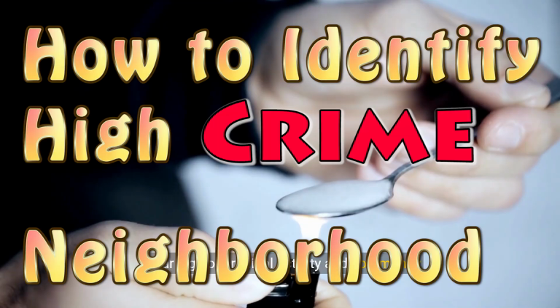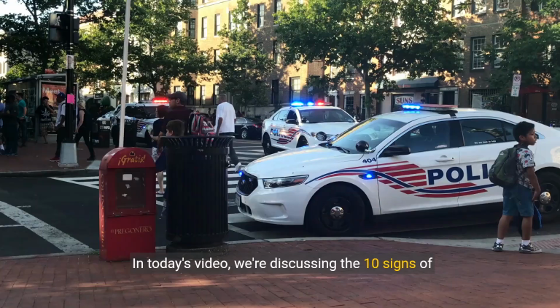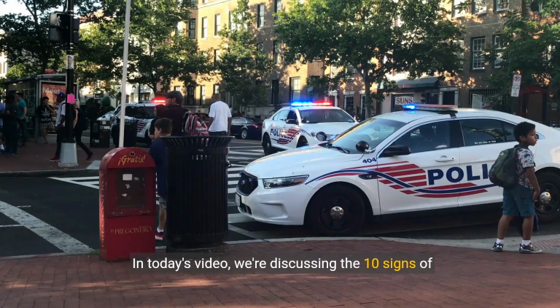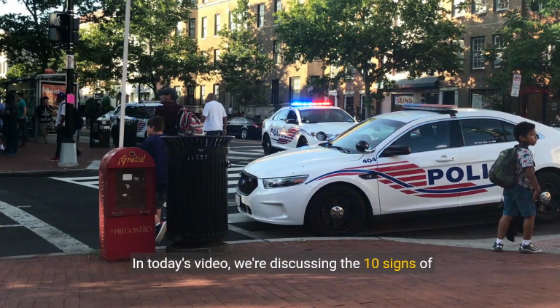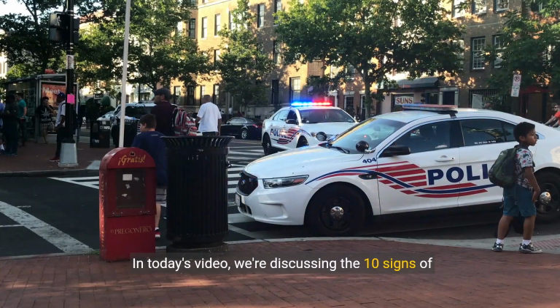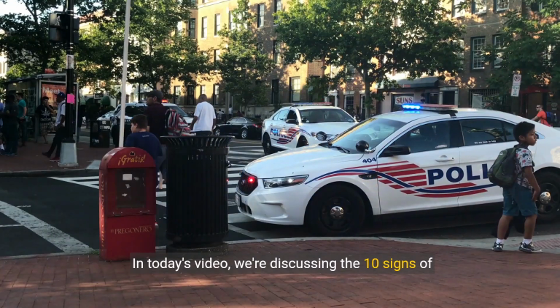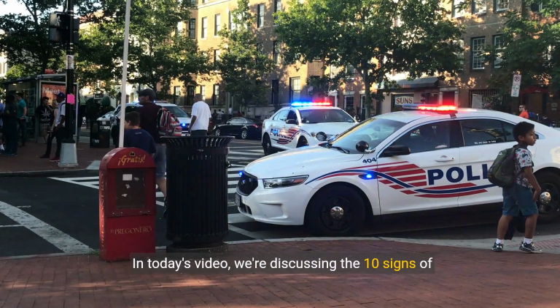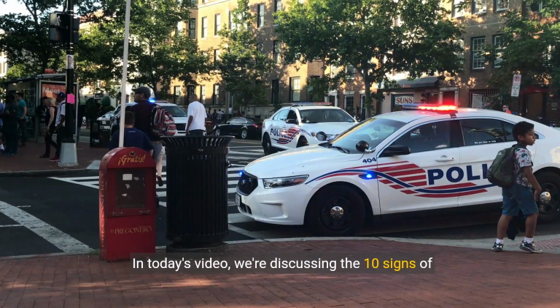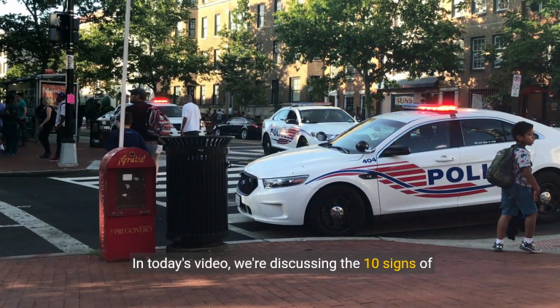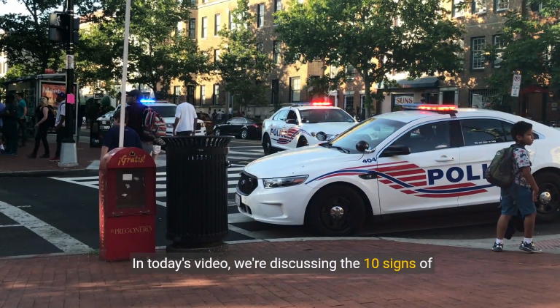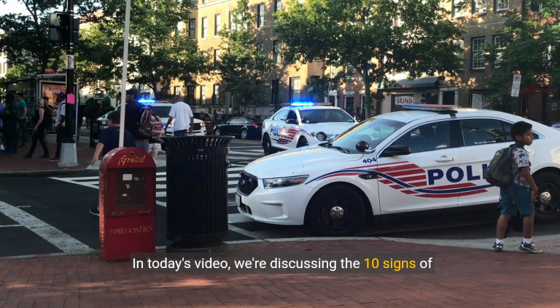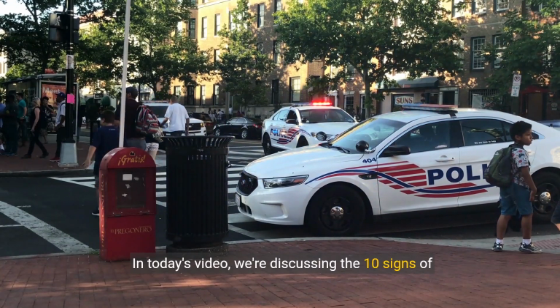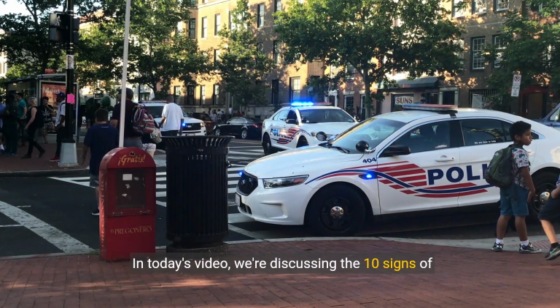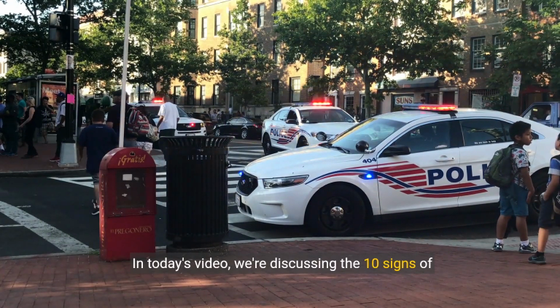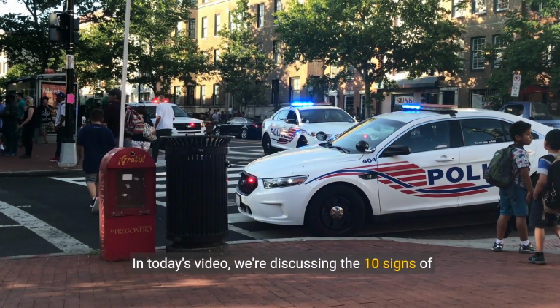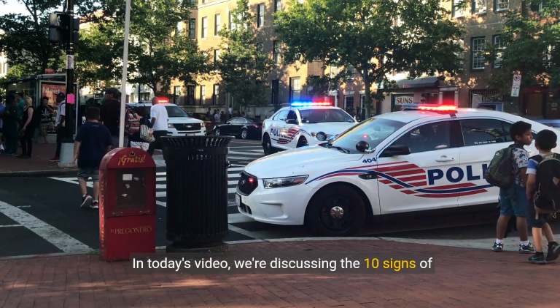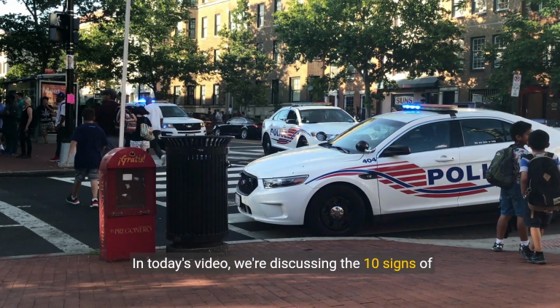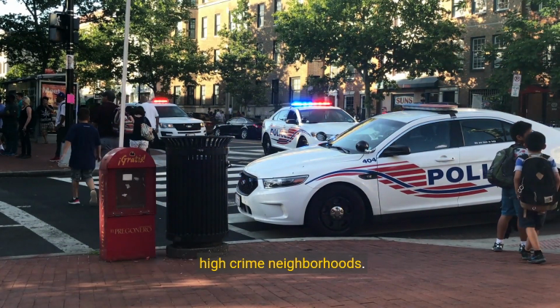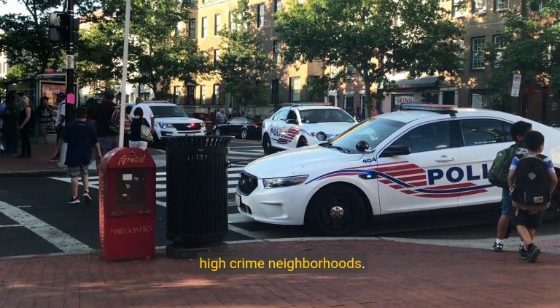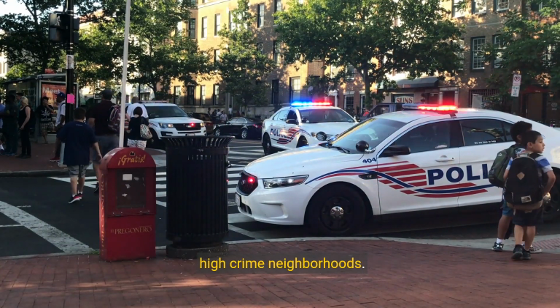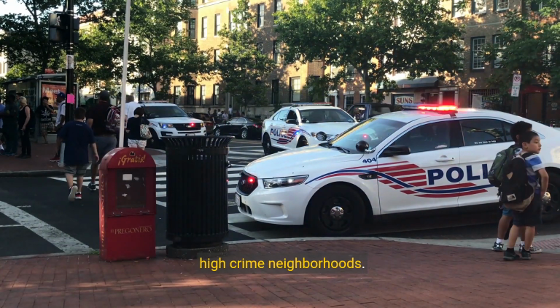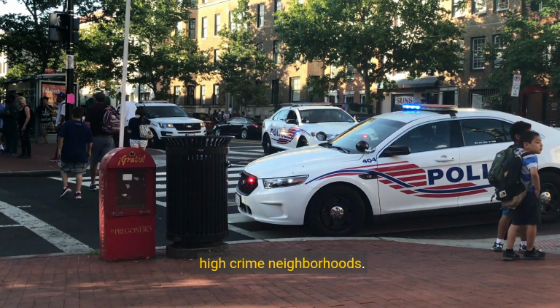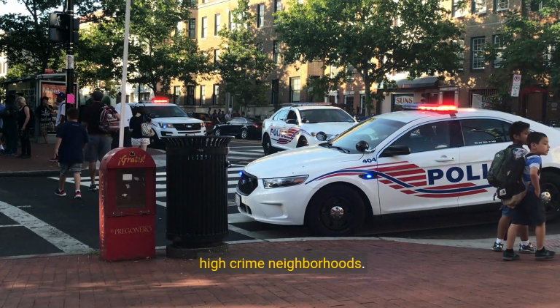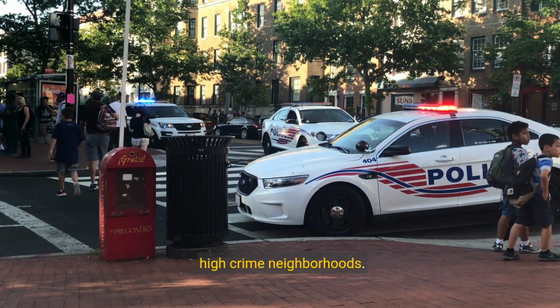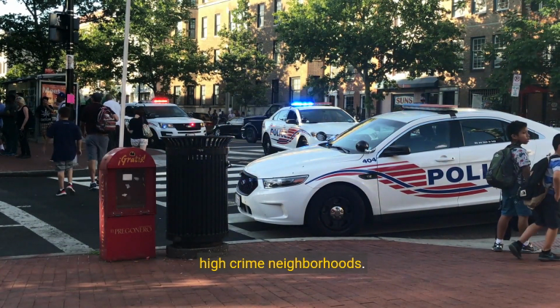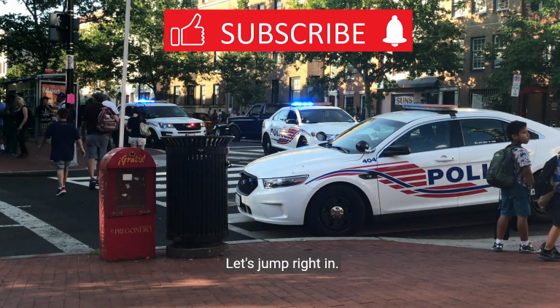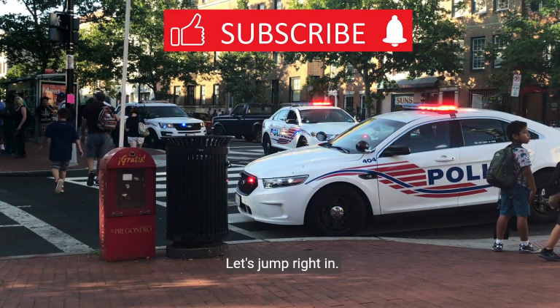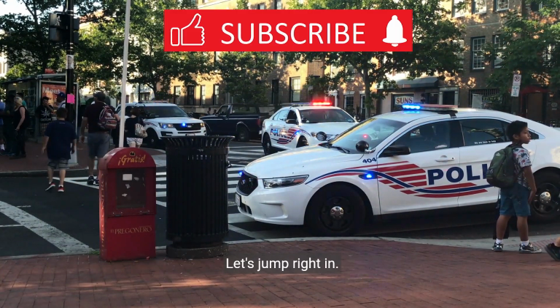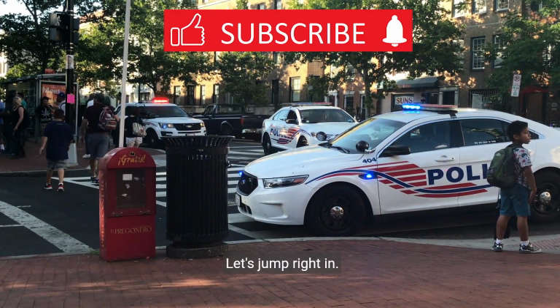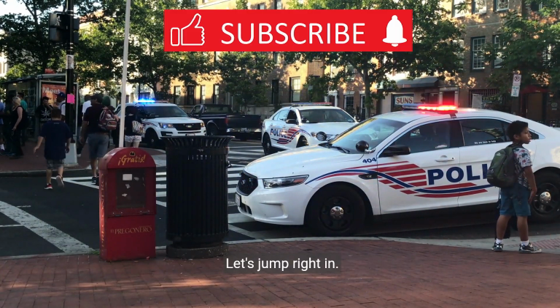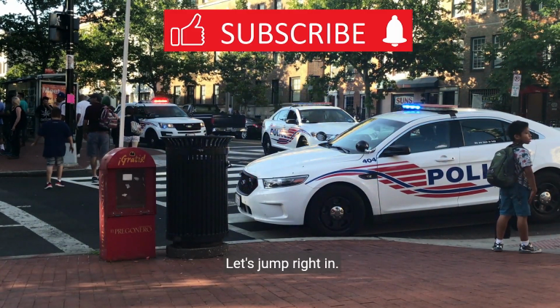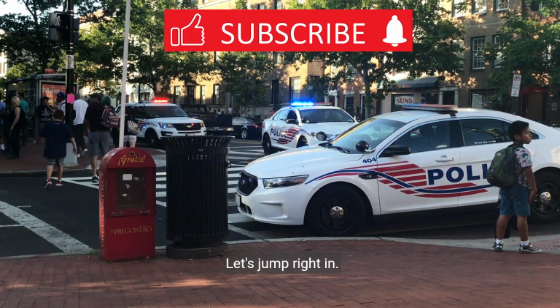In today's video, we're discussing the 10 signs of high-crime neighborhoods. Let's jump right in.